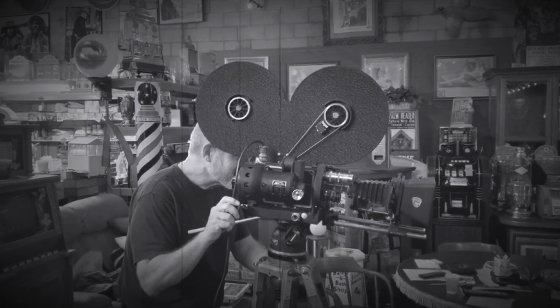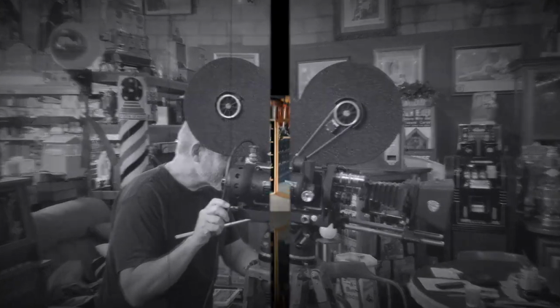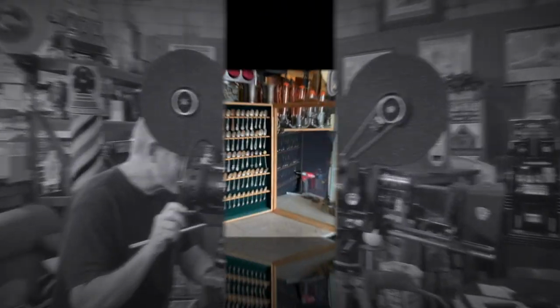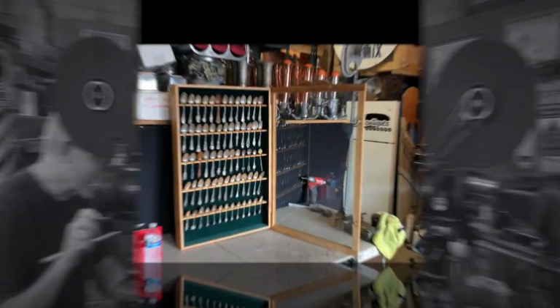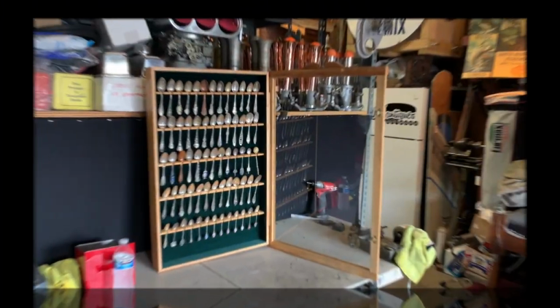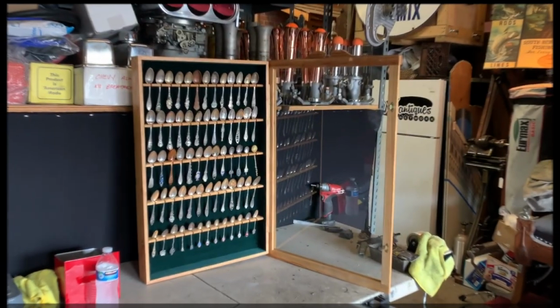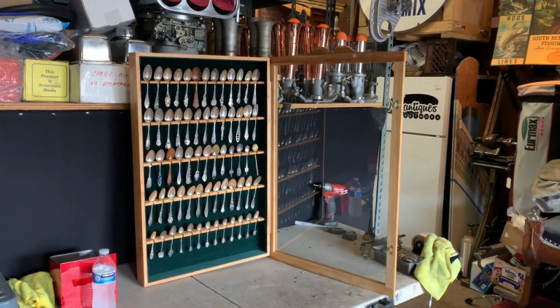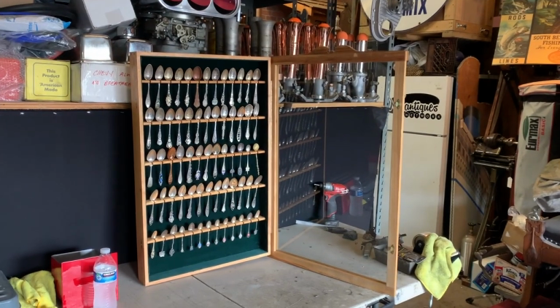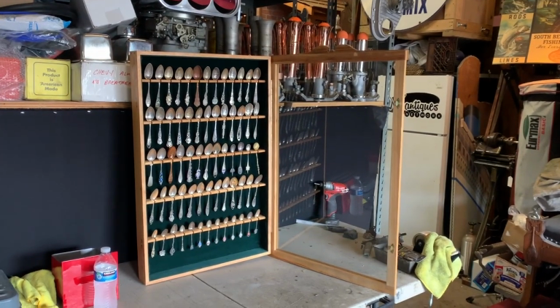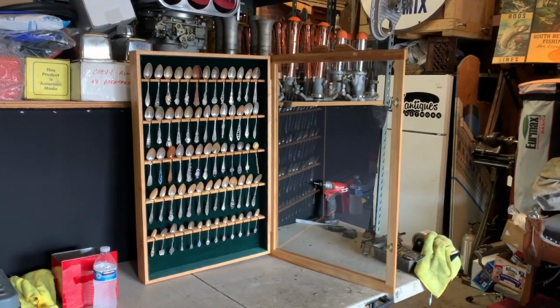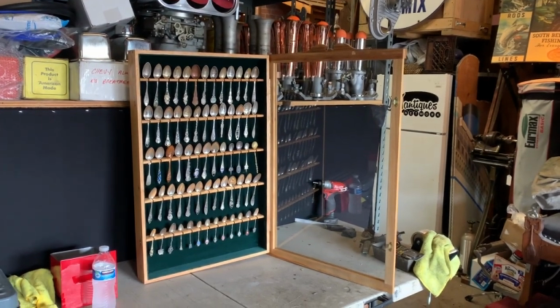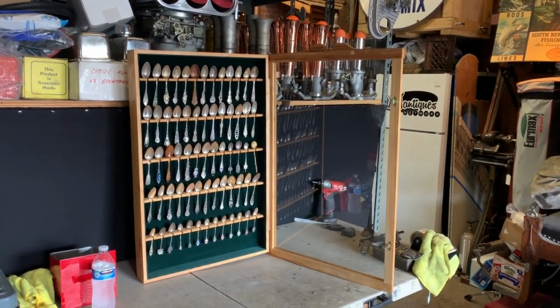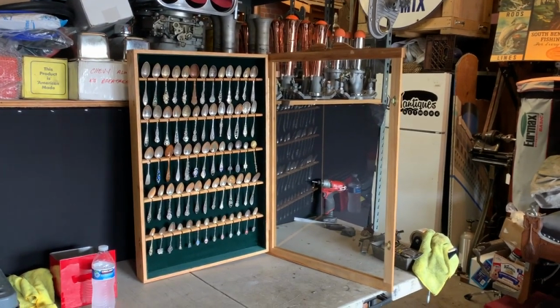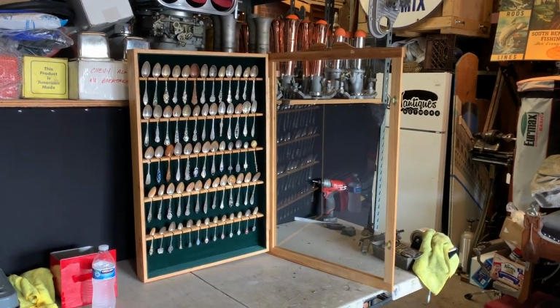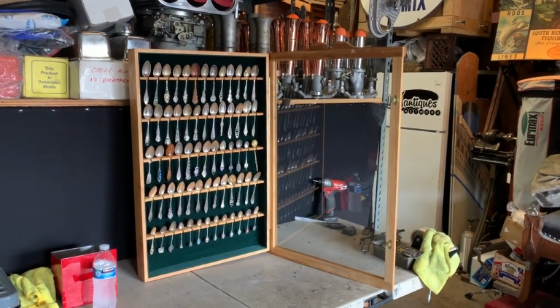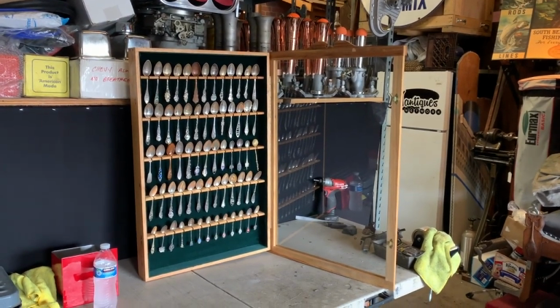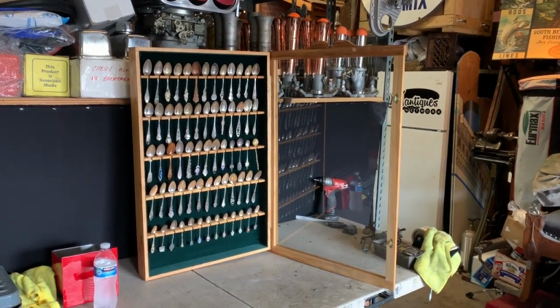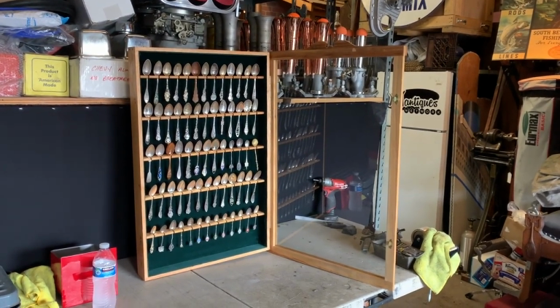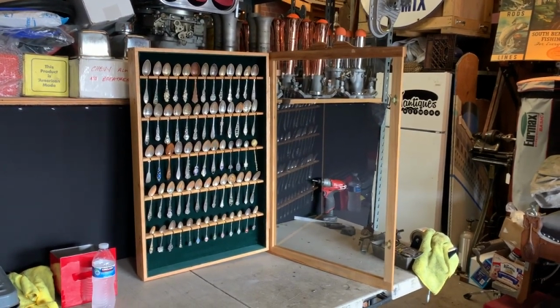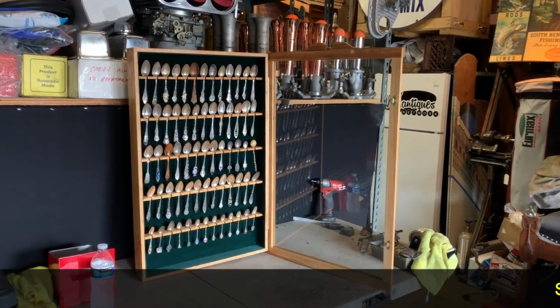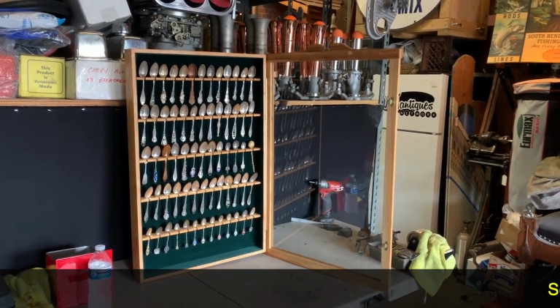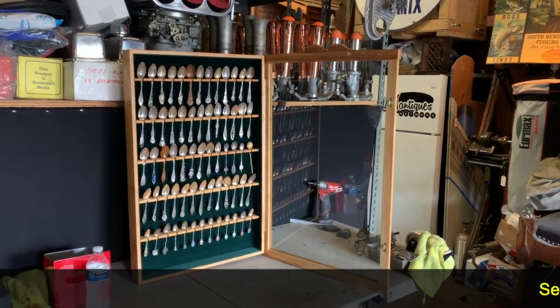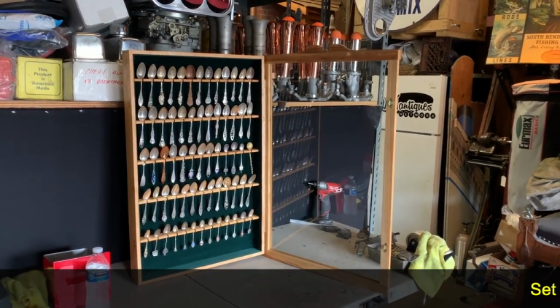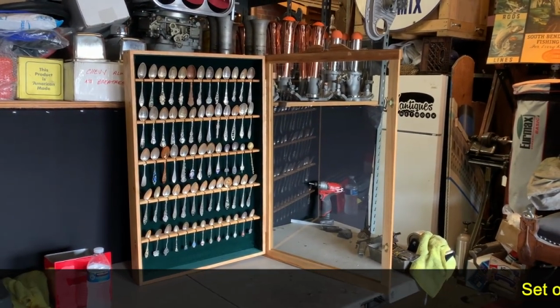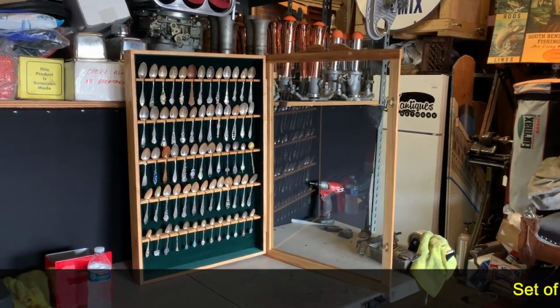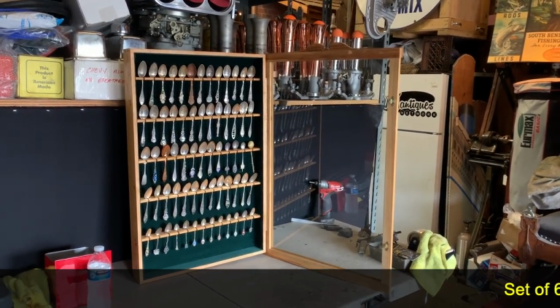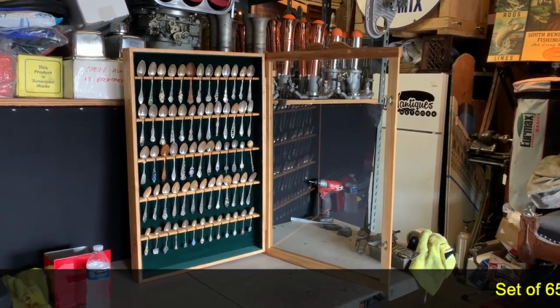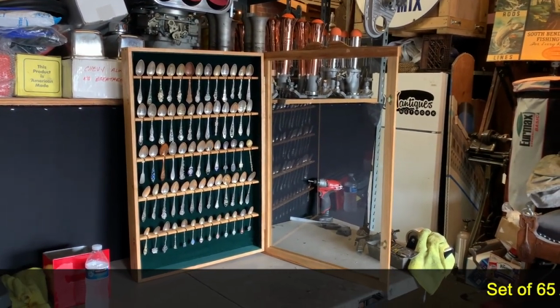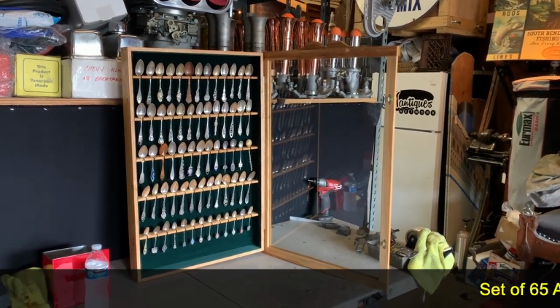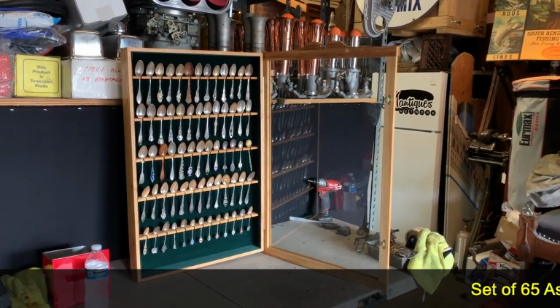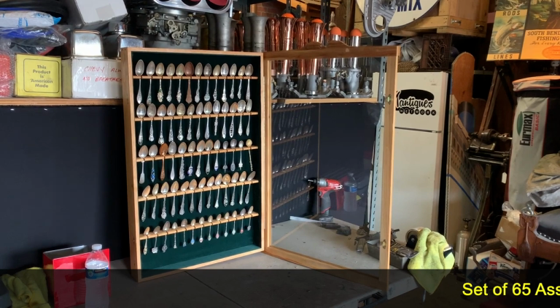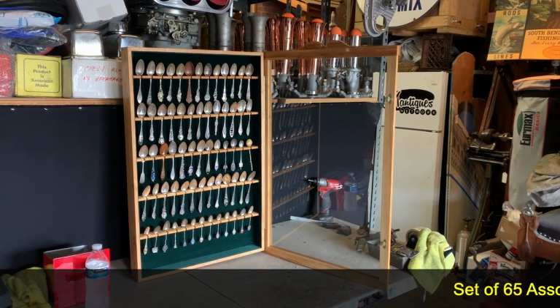Hey everyone, how you doing today? It's Jeff from Antiques Network. We're actually going to get some rain here in Southern California.